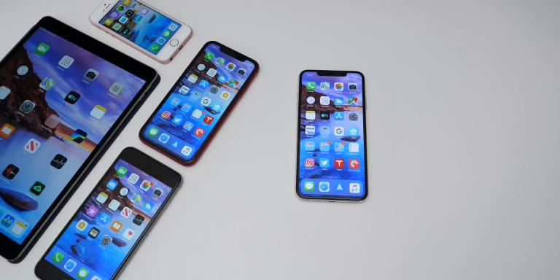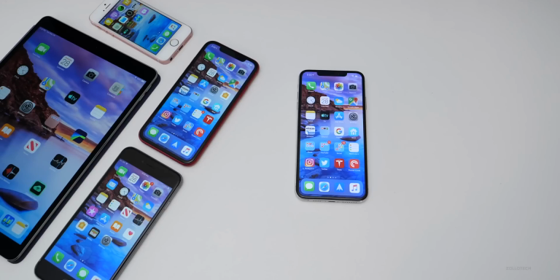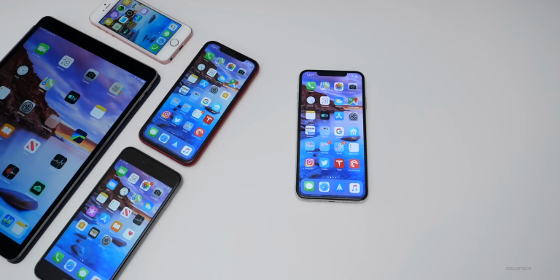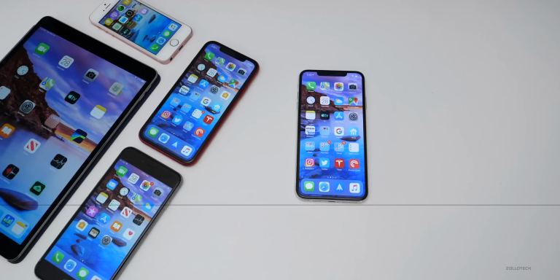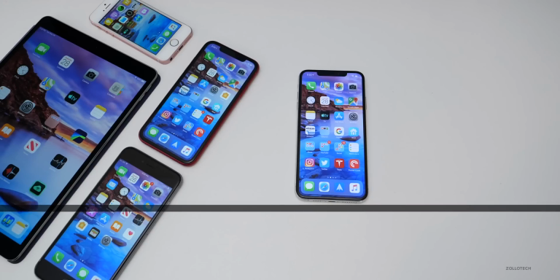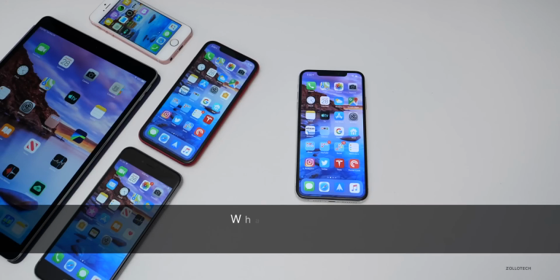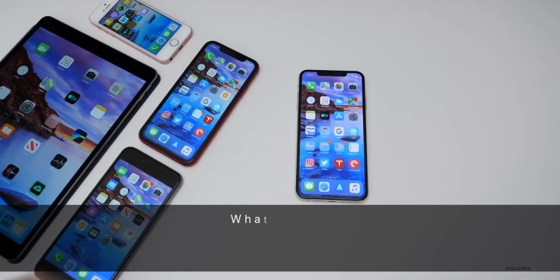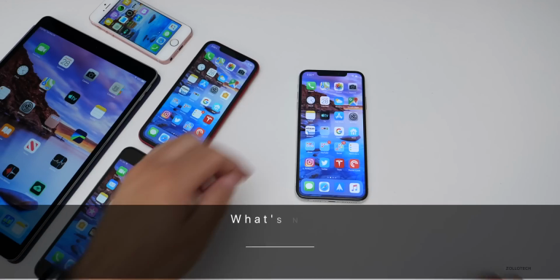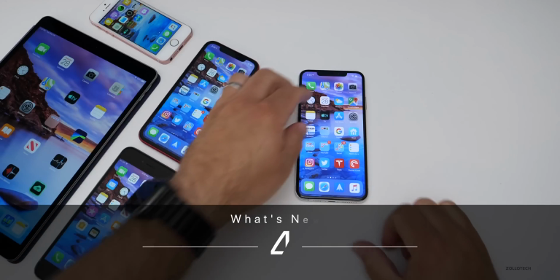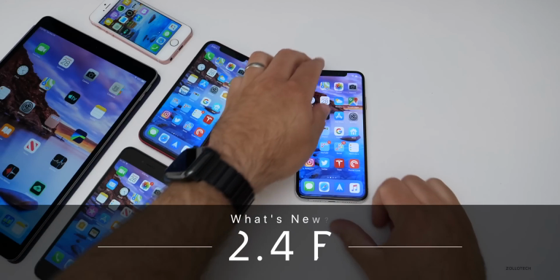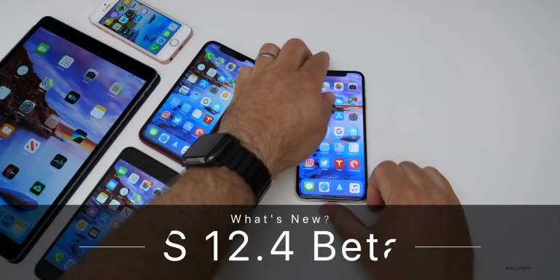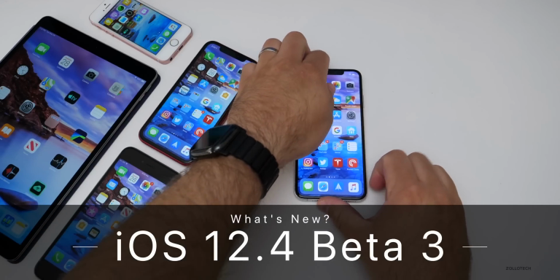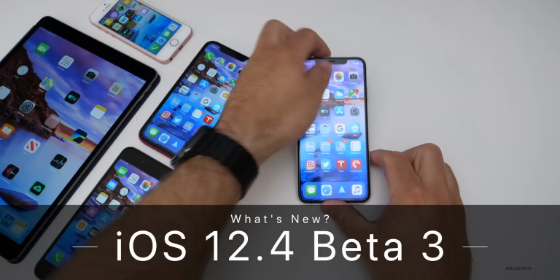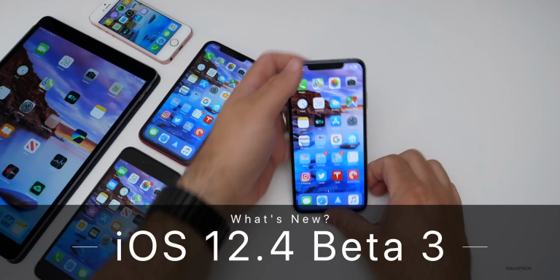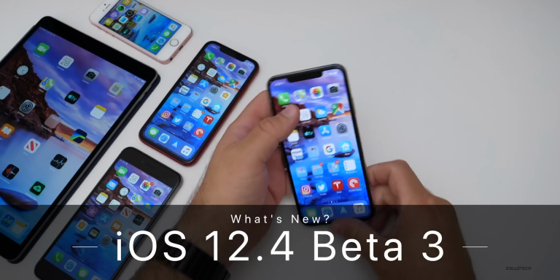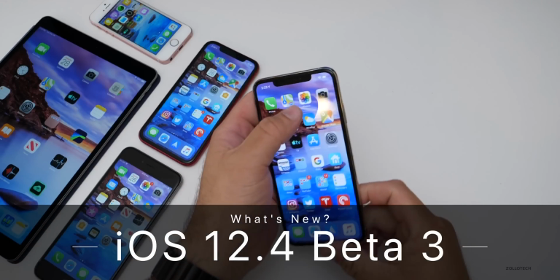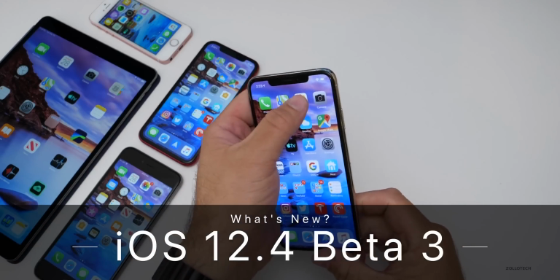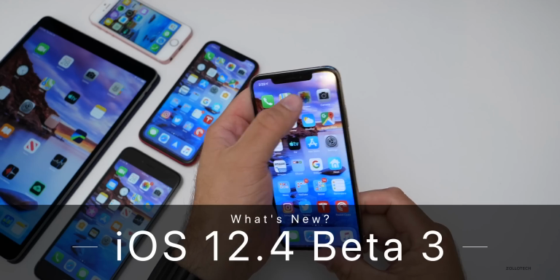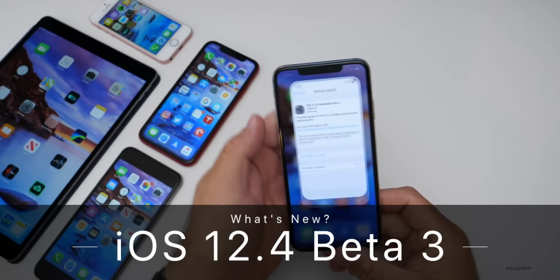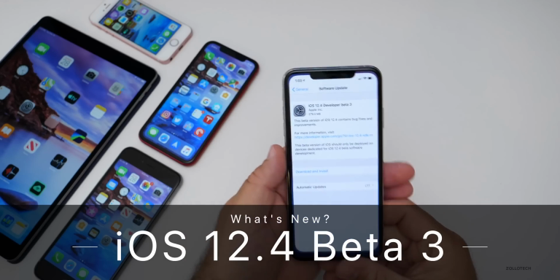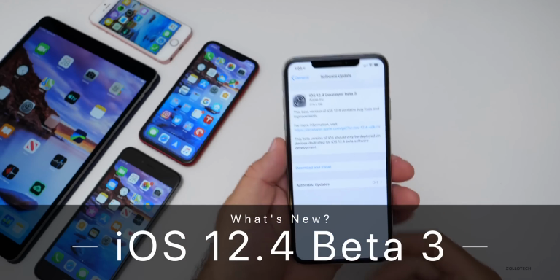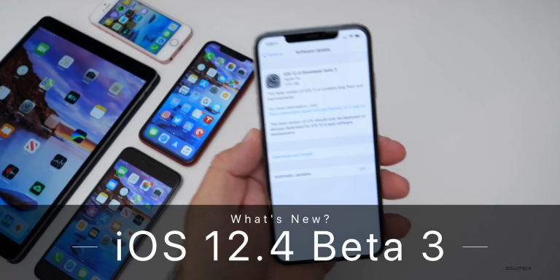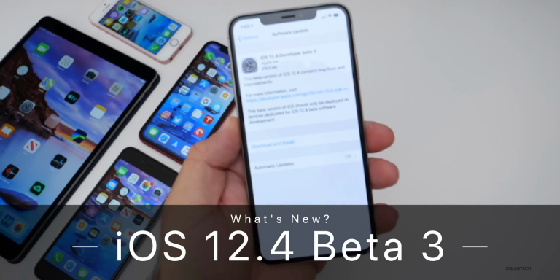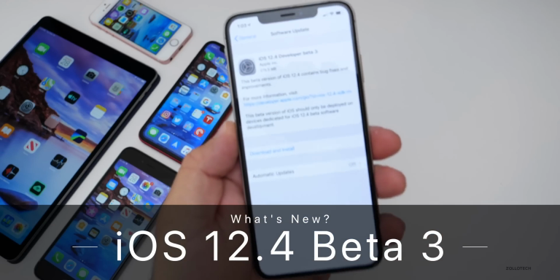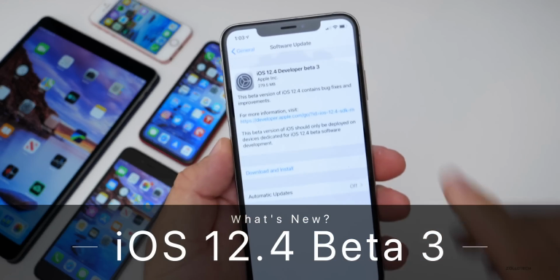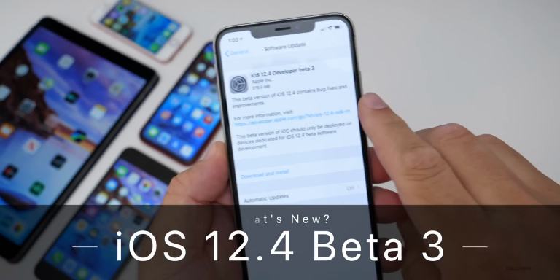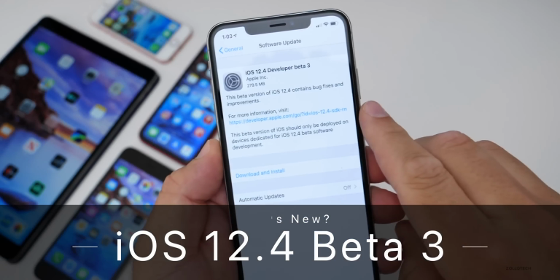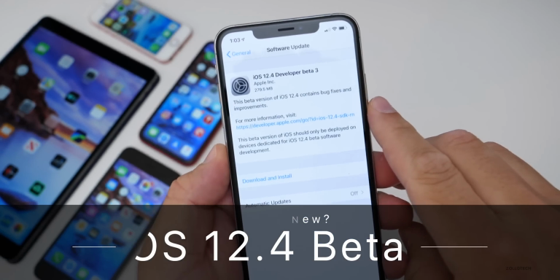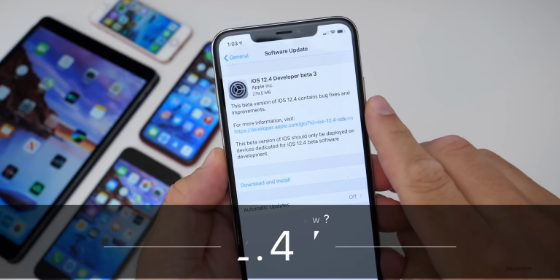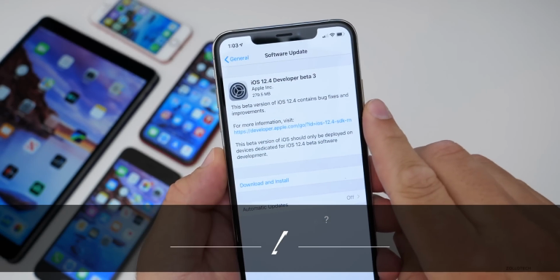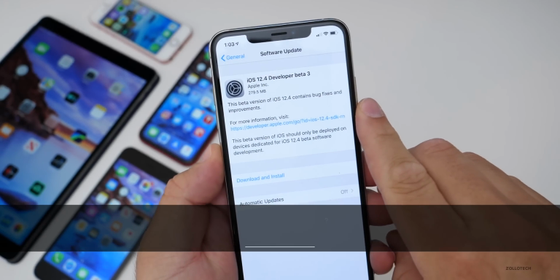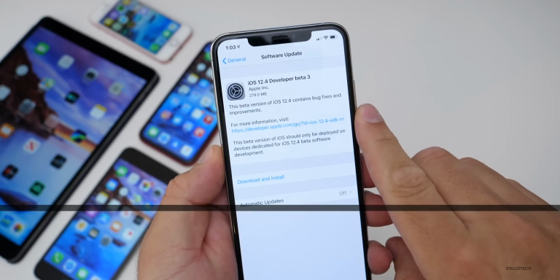Hi everyone, Aaron here for Zollotech, and today Apple released iOS 12.4 Developer Beta 3.